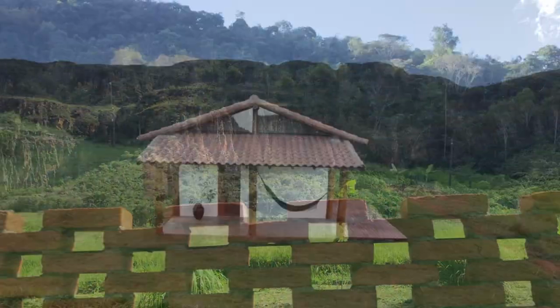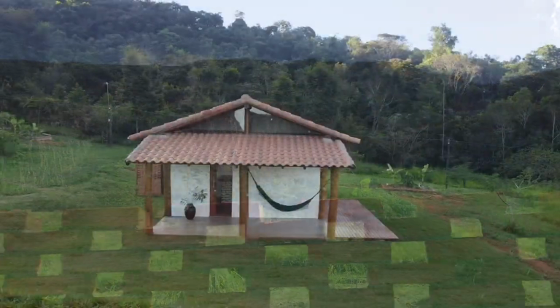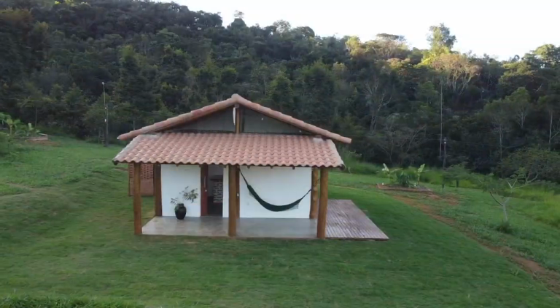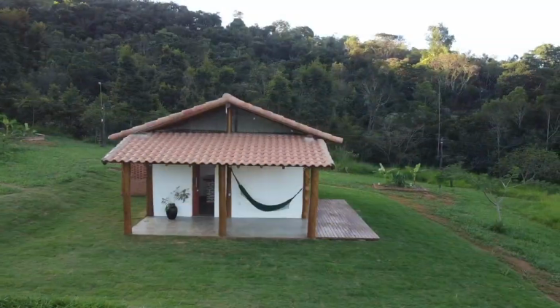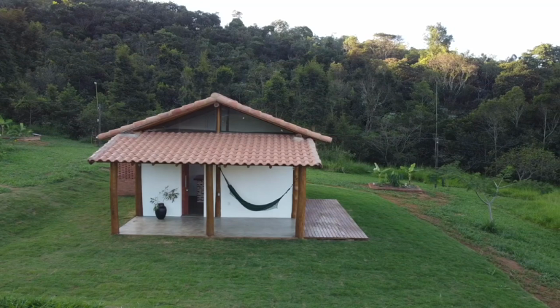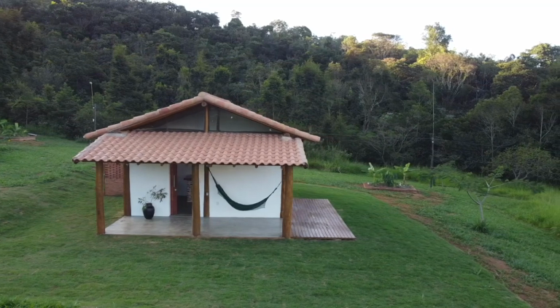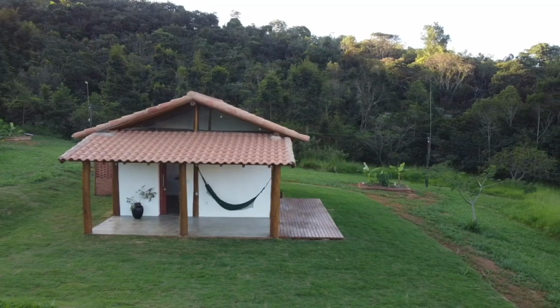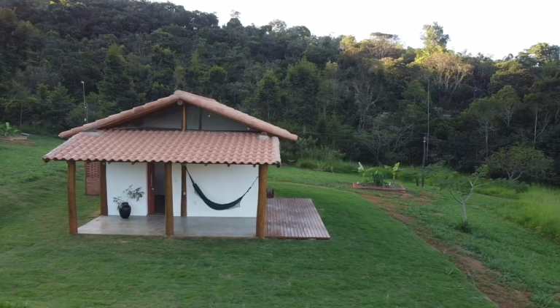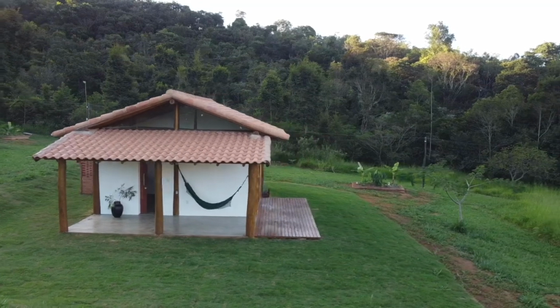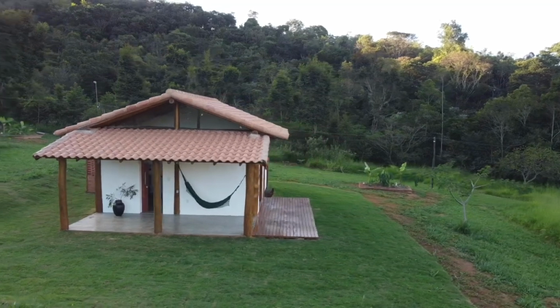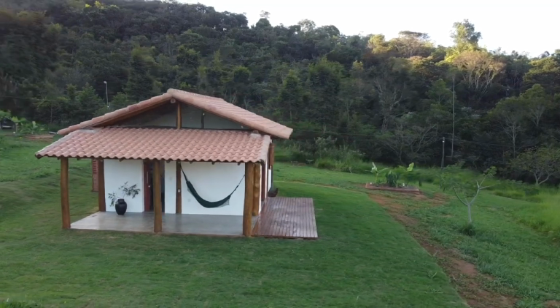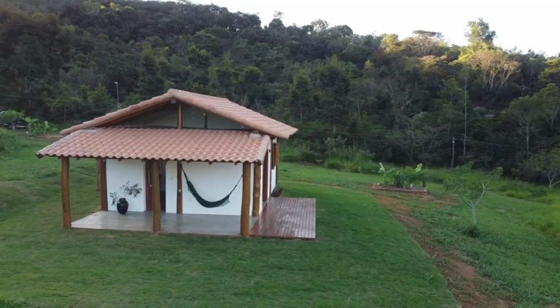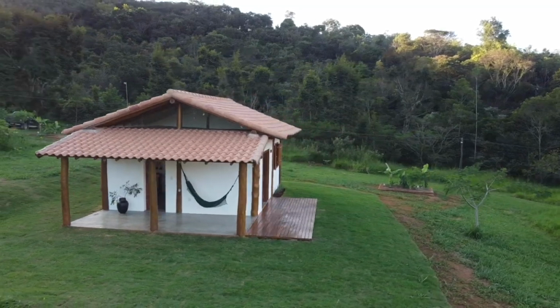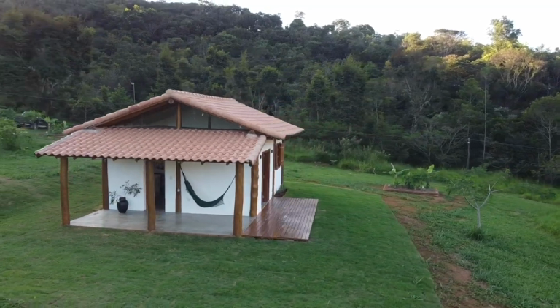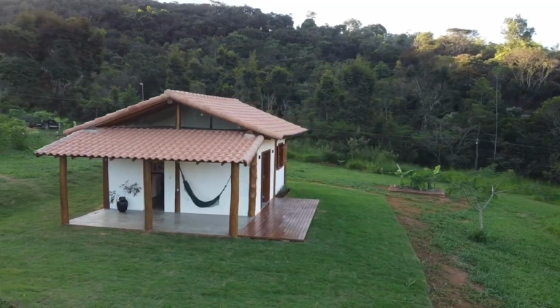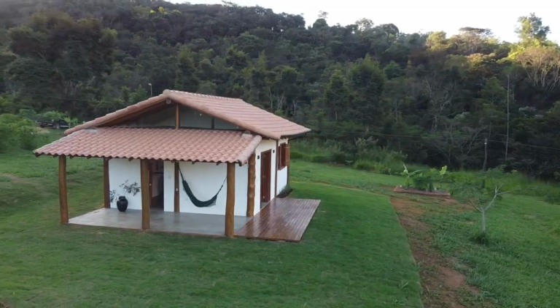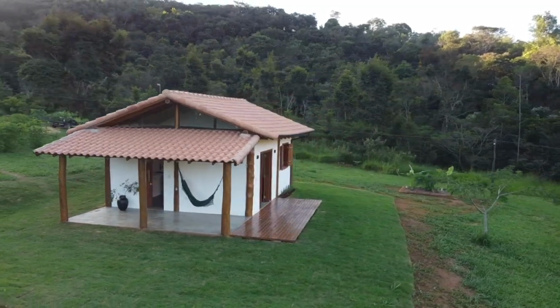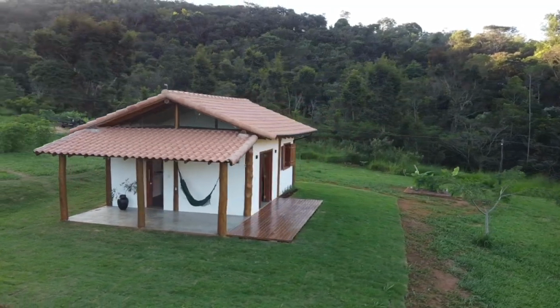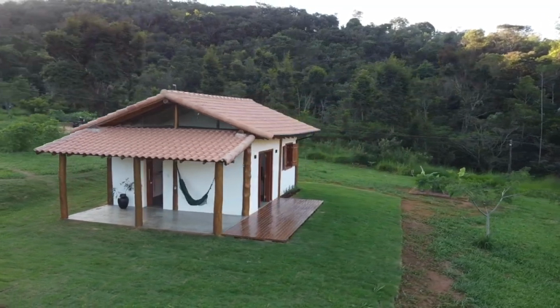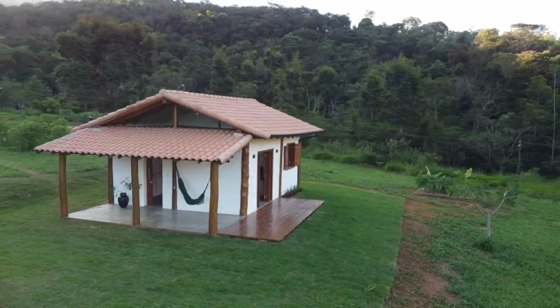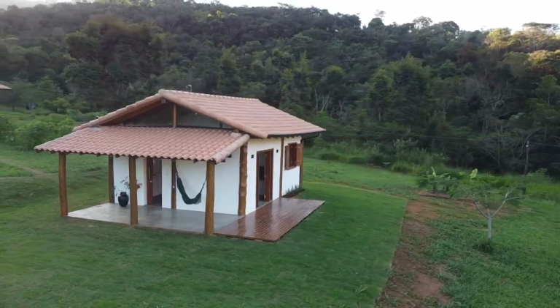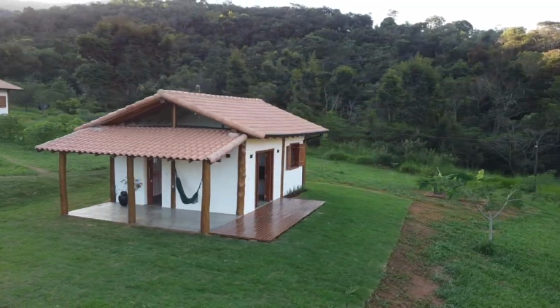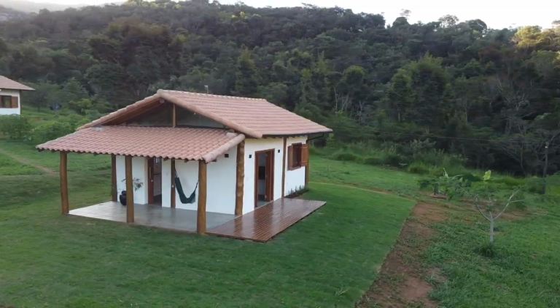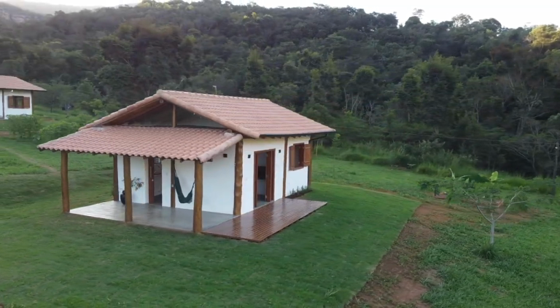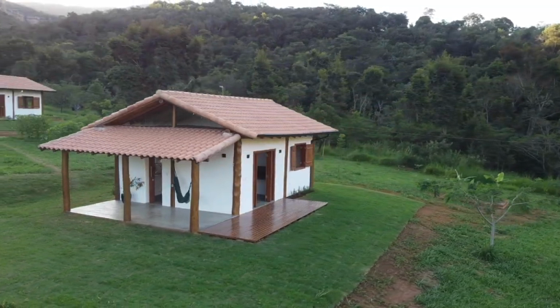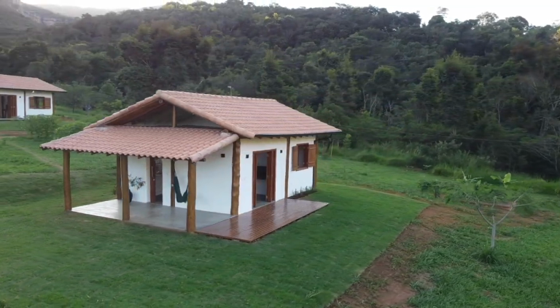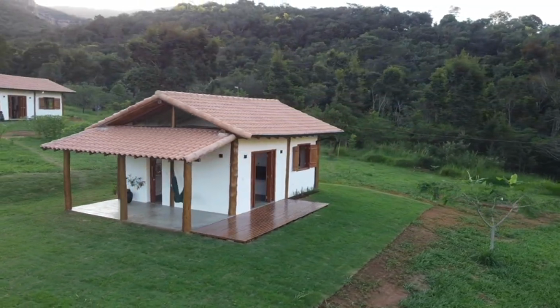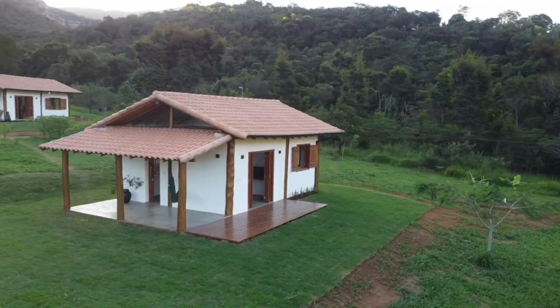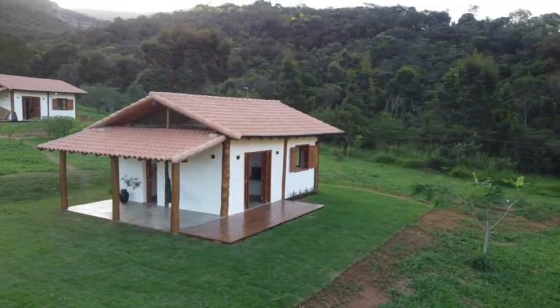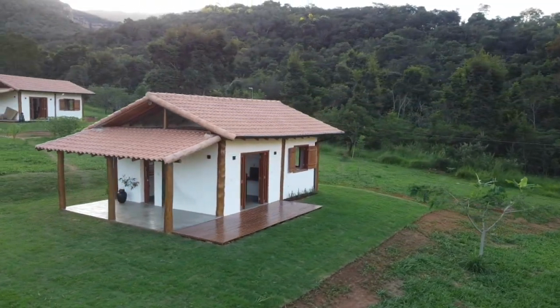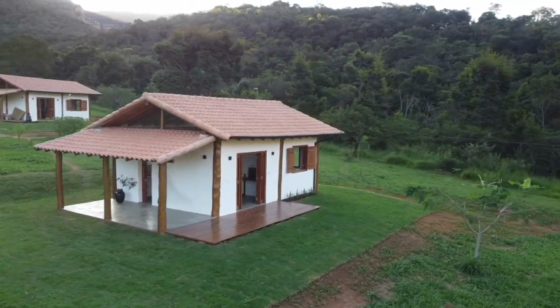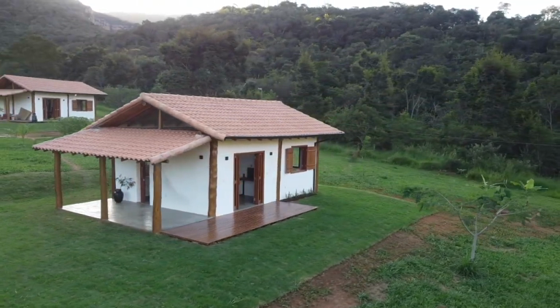And as time passed, the structure of the house began to take shape. Here is the full view of the outside.